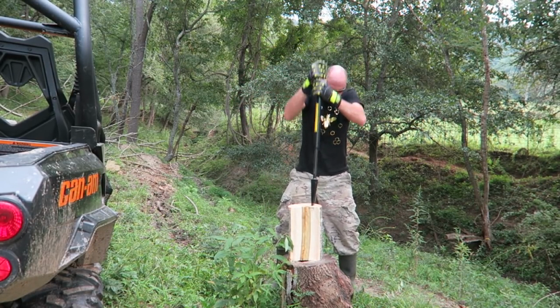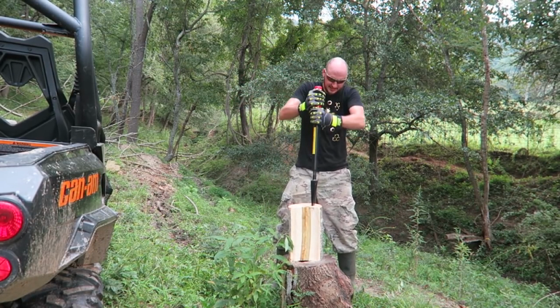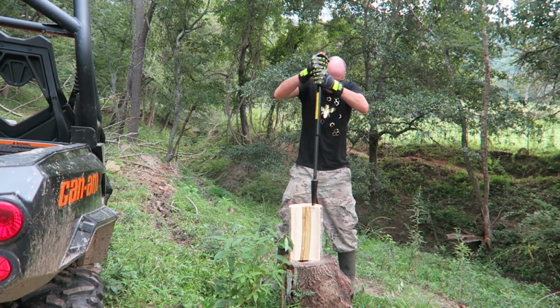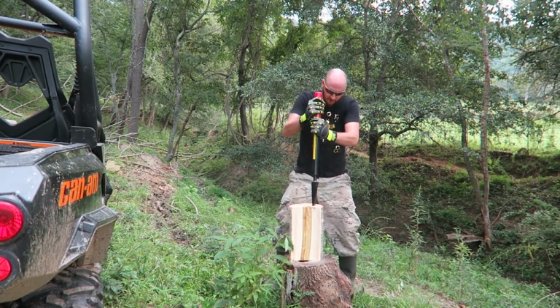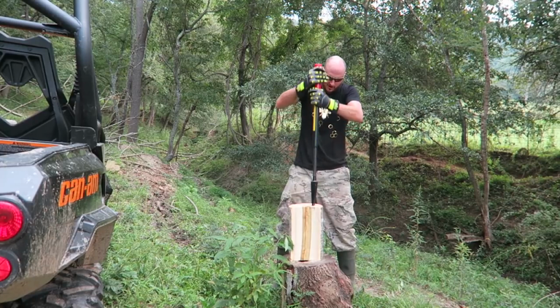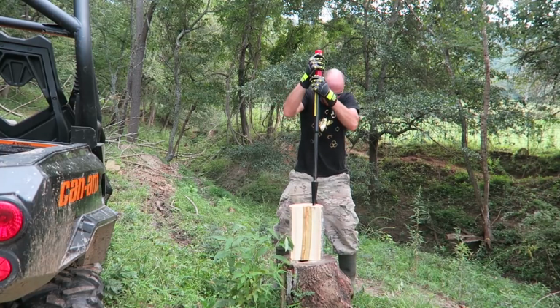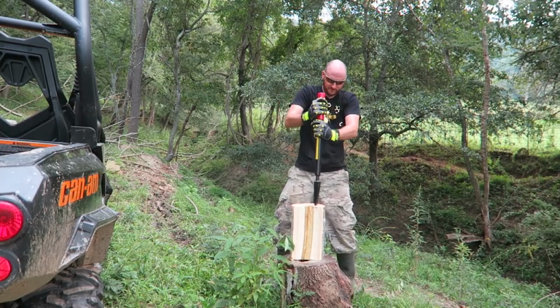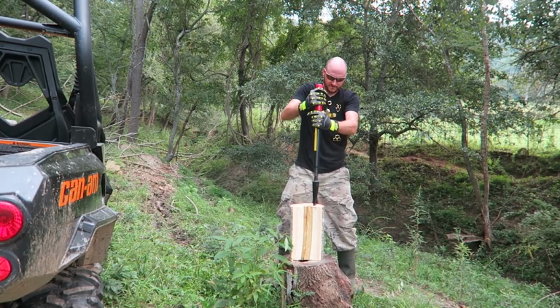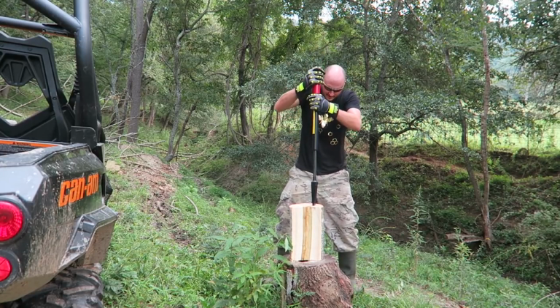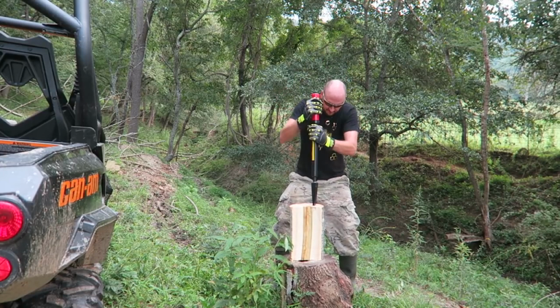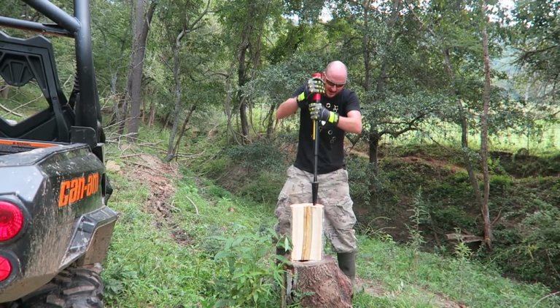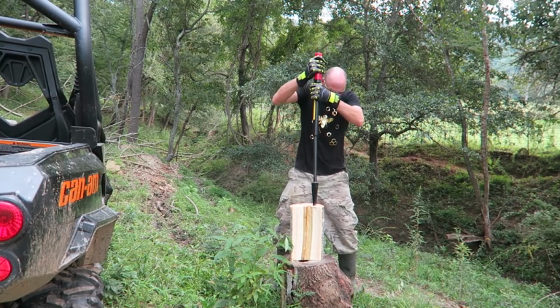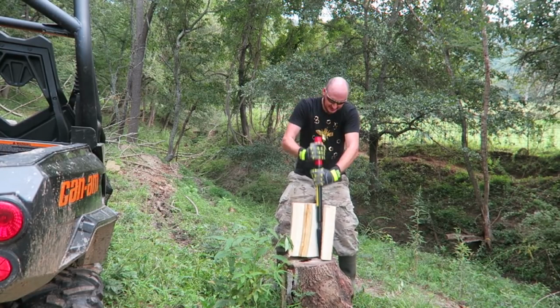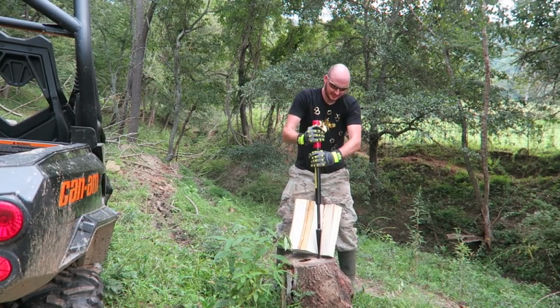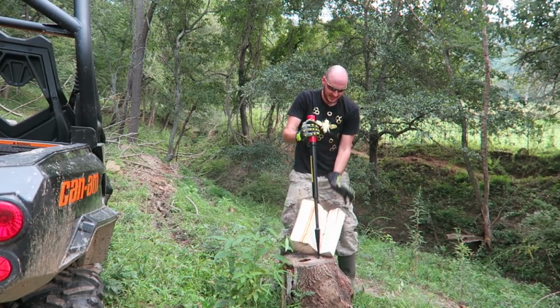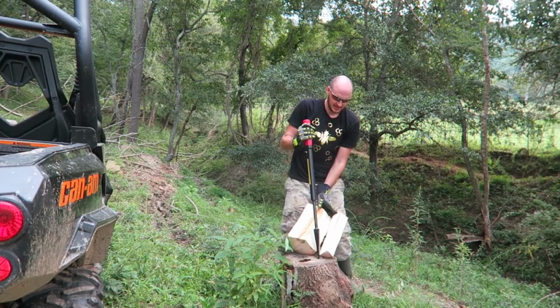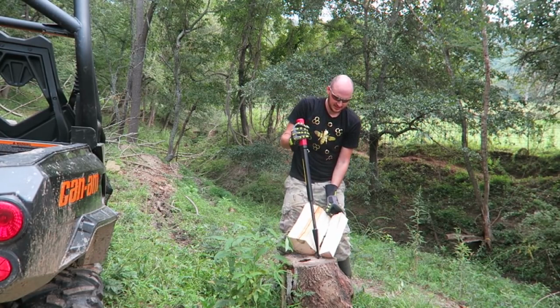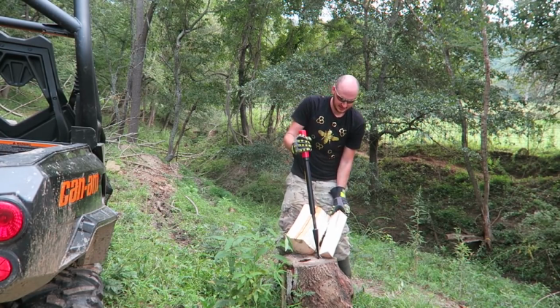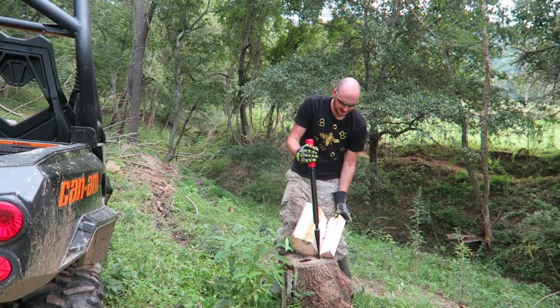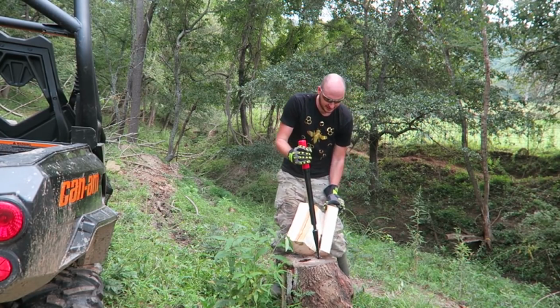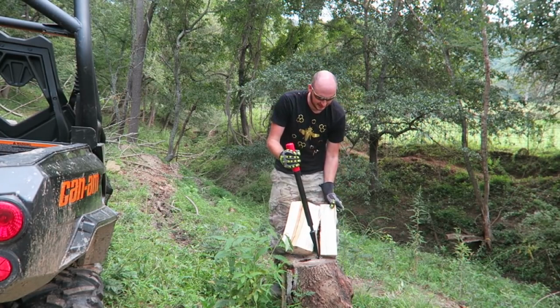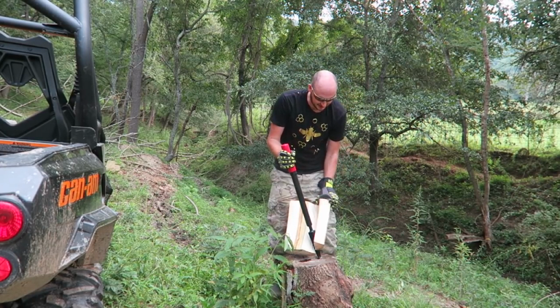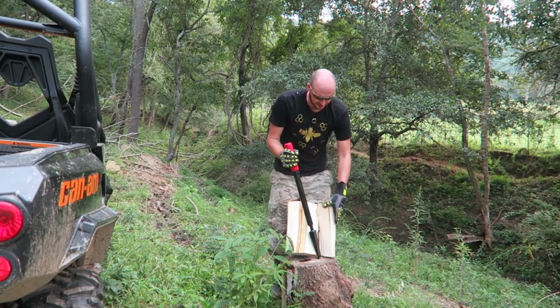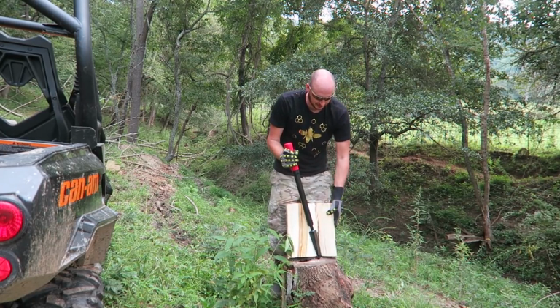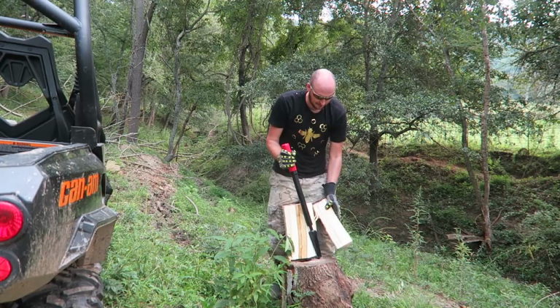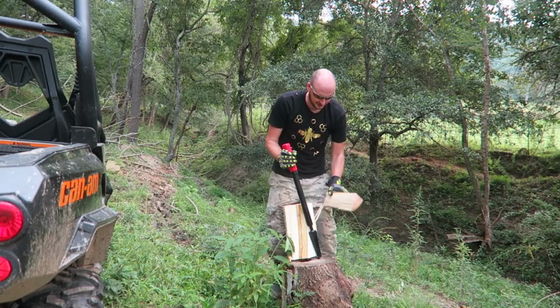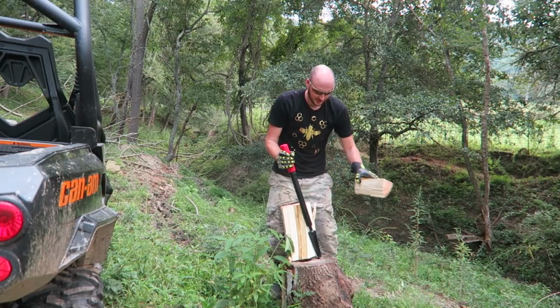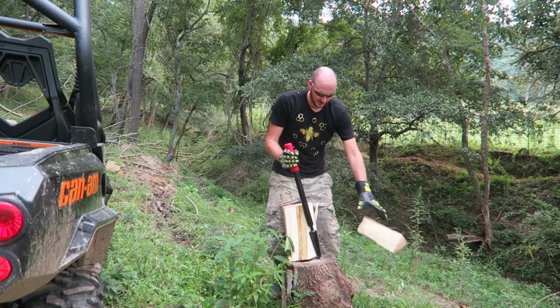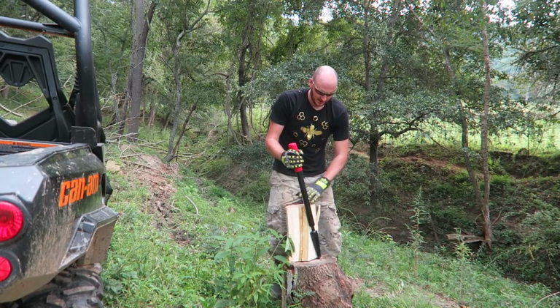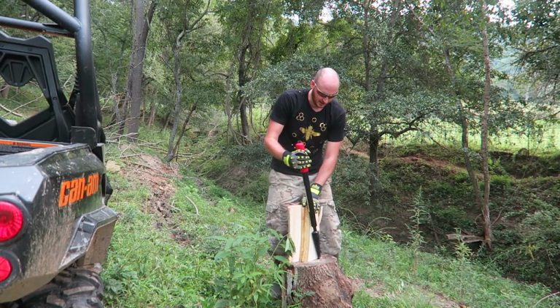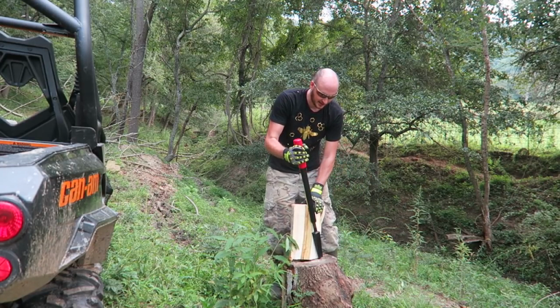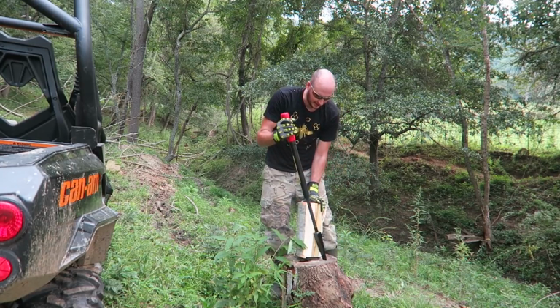Three, four, five, six. Six hits and we split a piece. I like that.